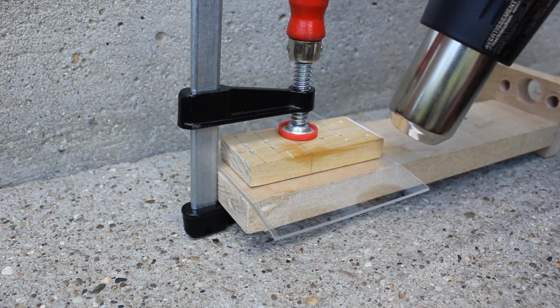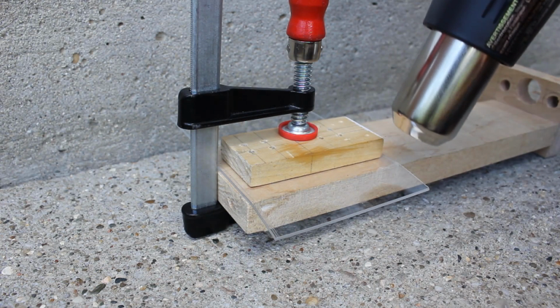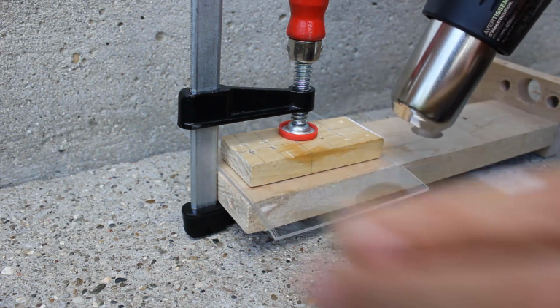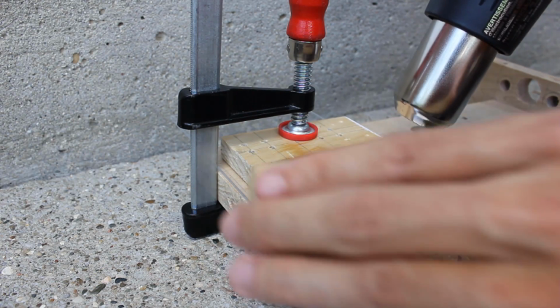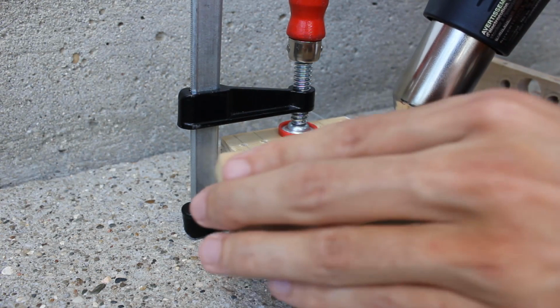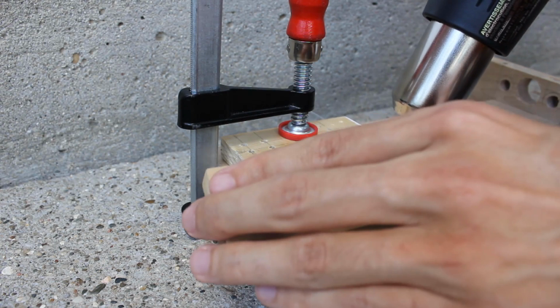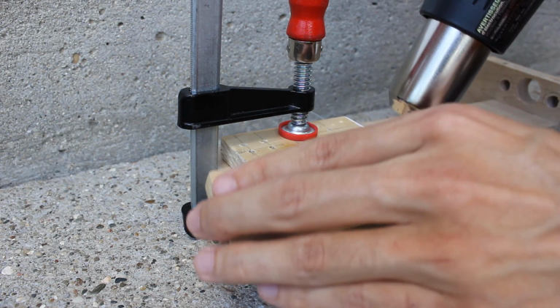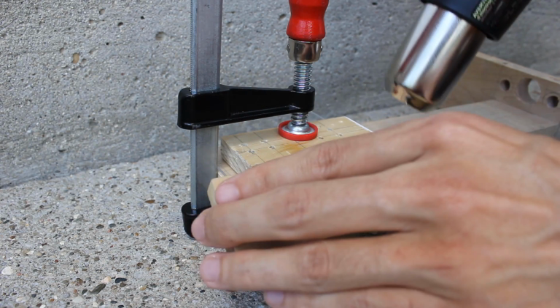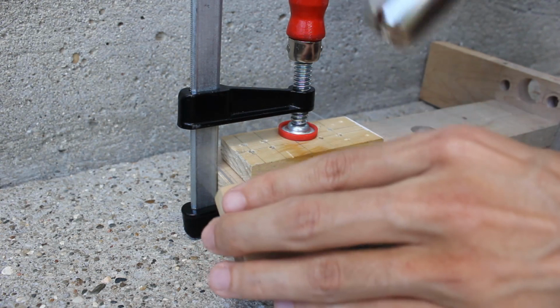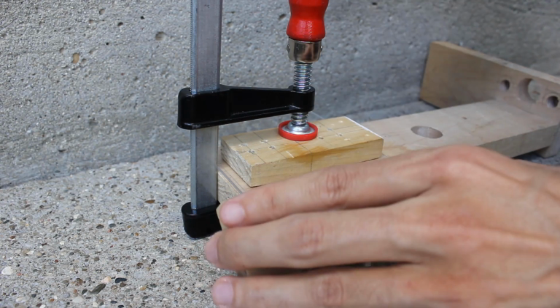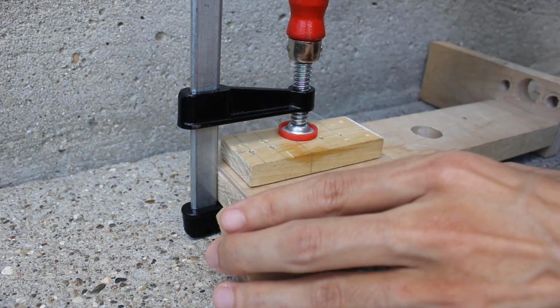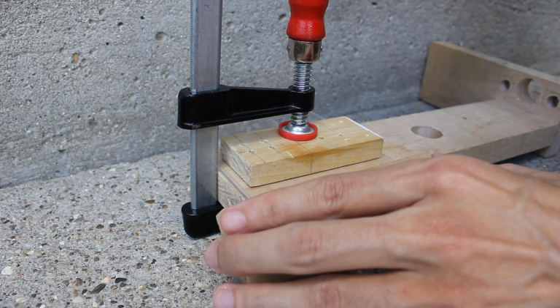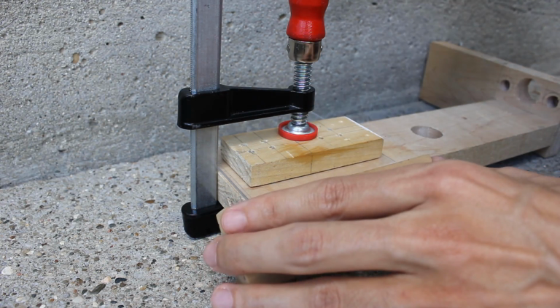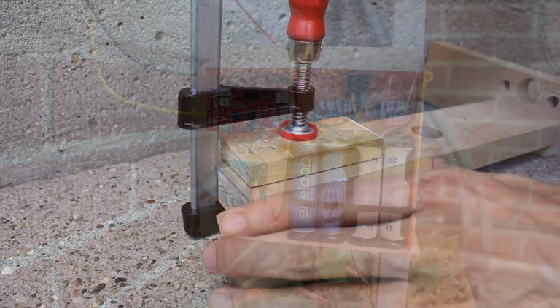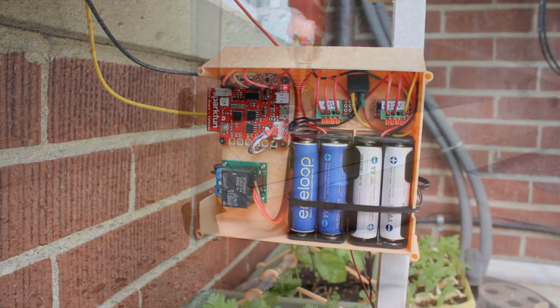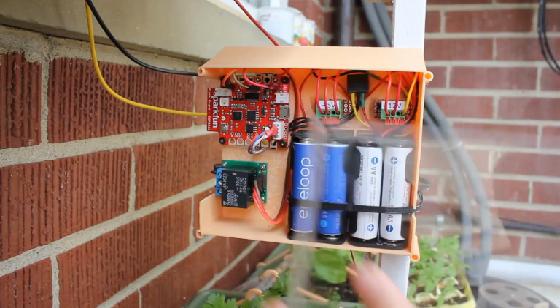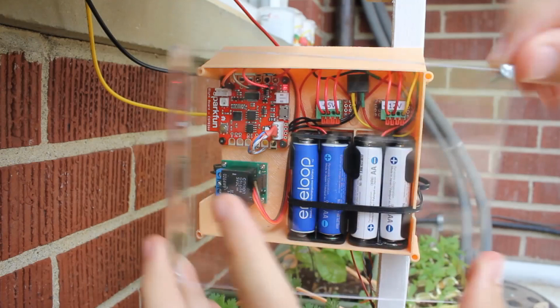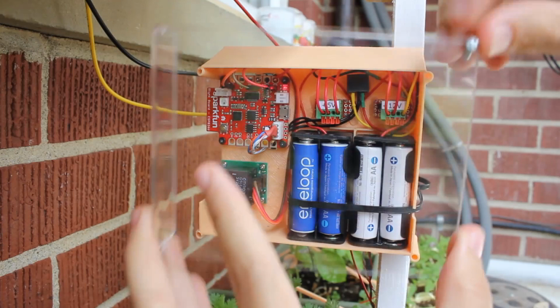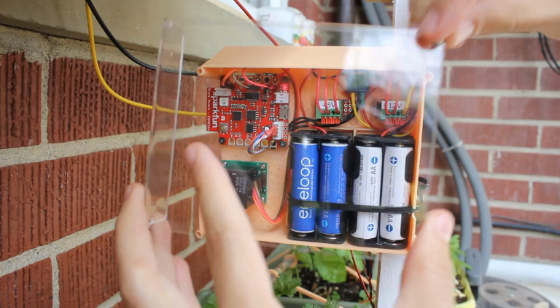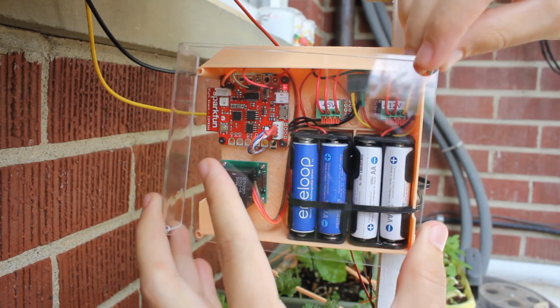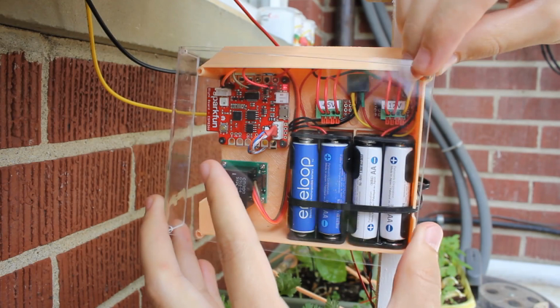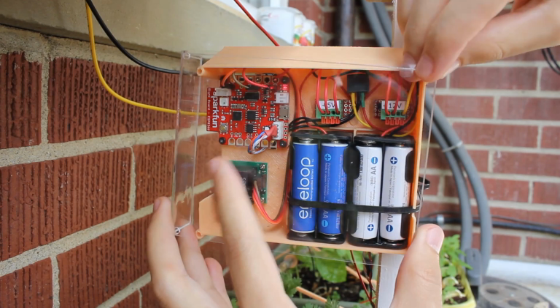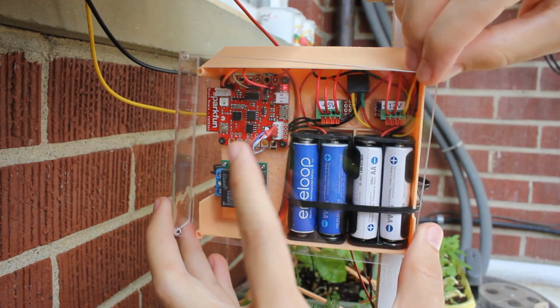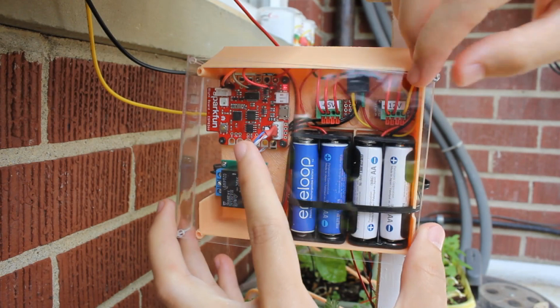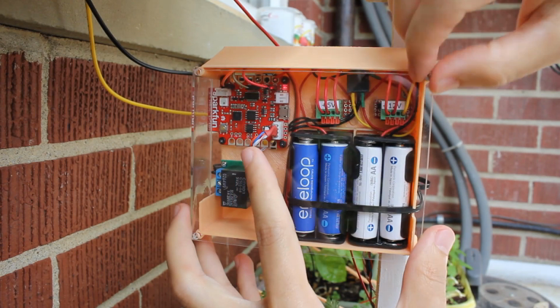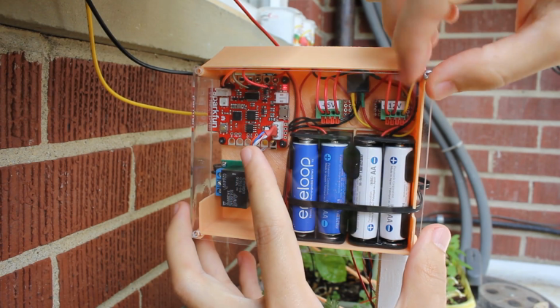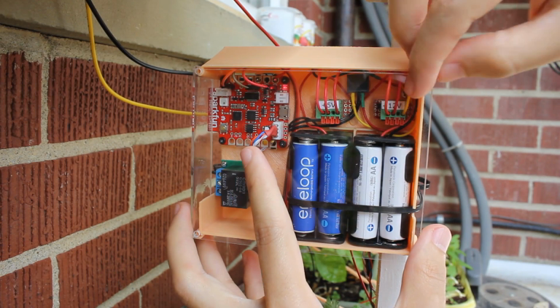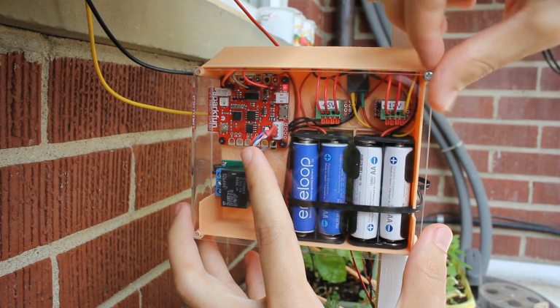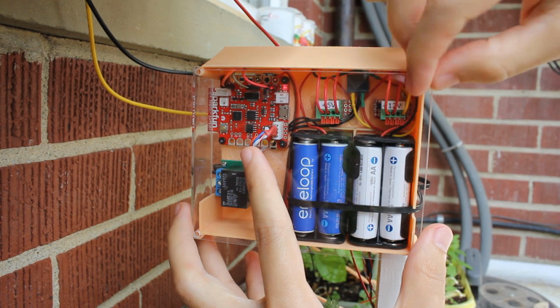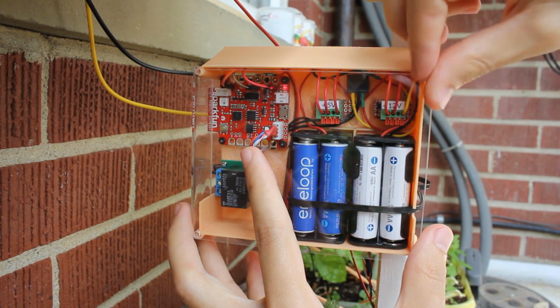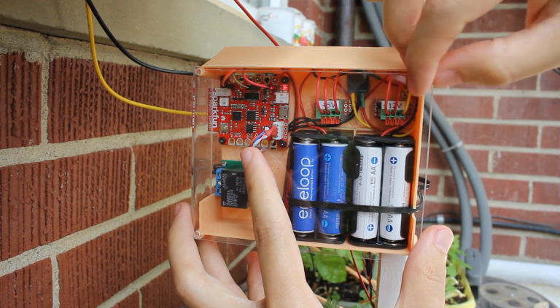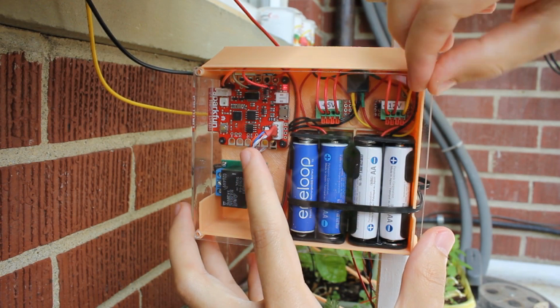Once you make sure your system works, you can add a cover, a roof and you are set.